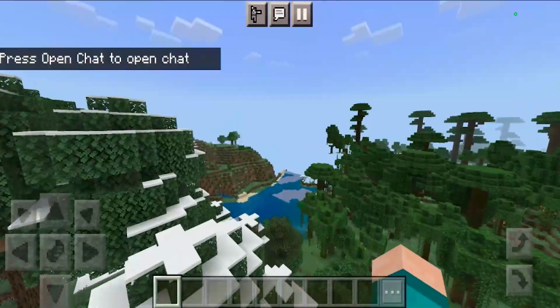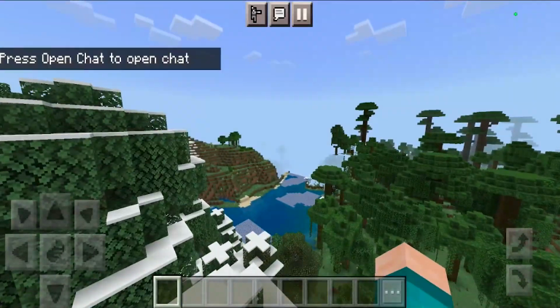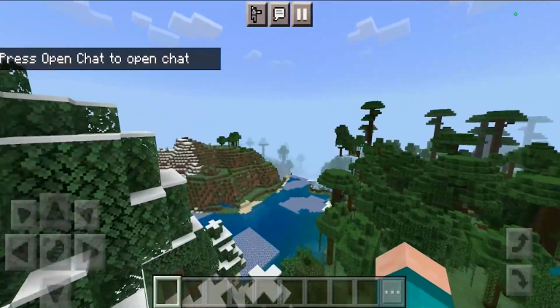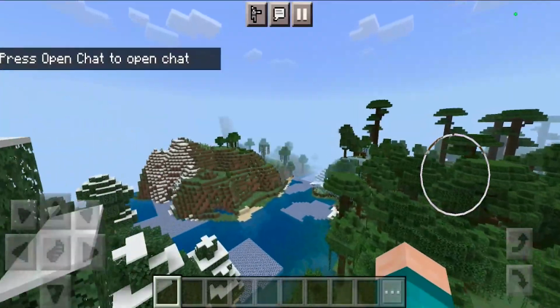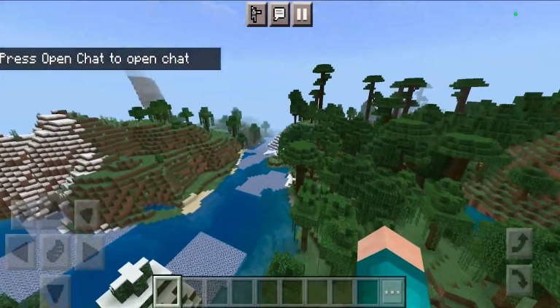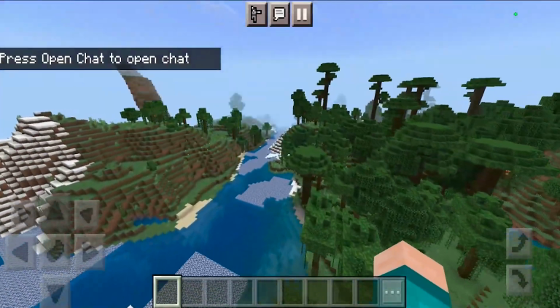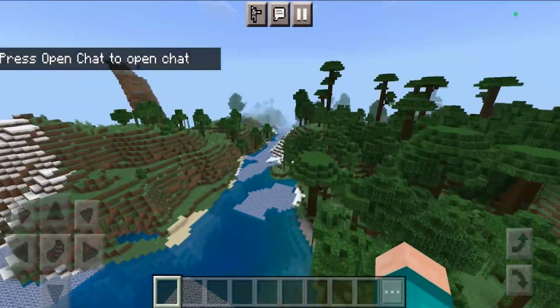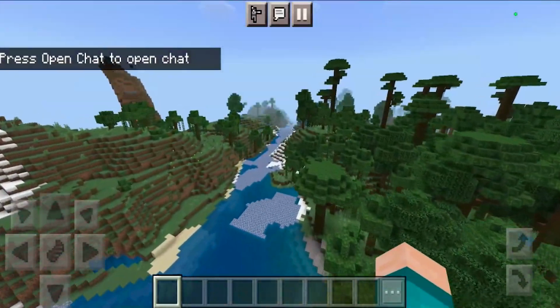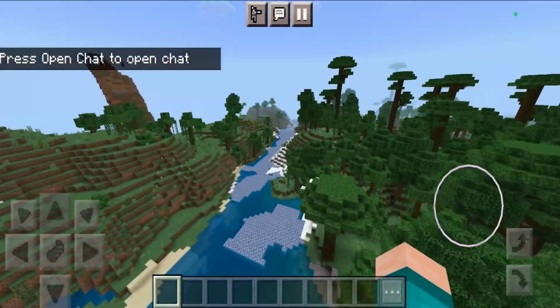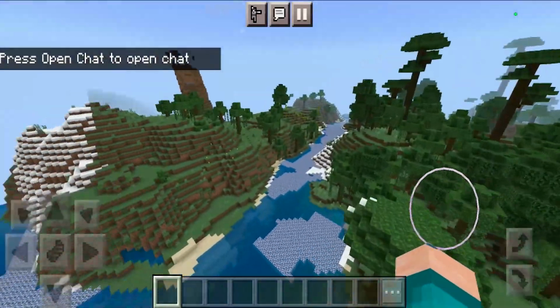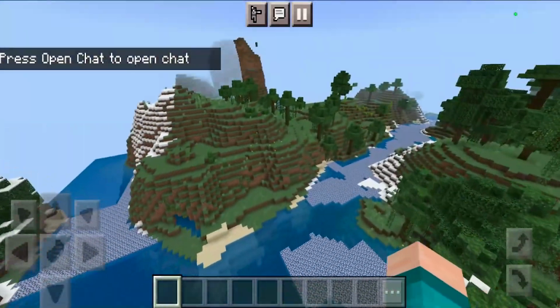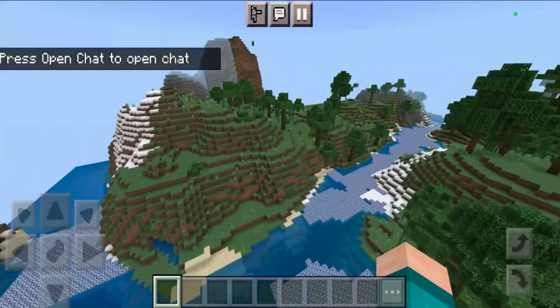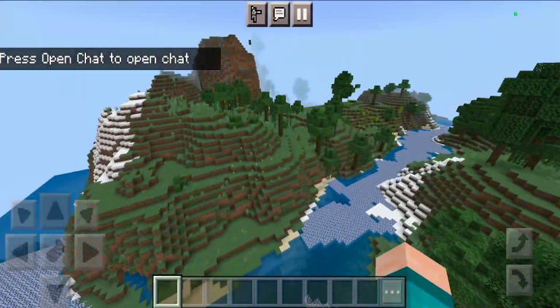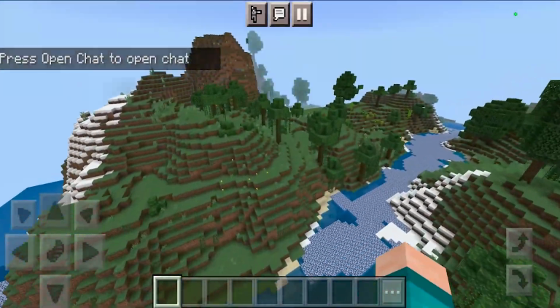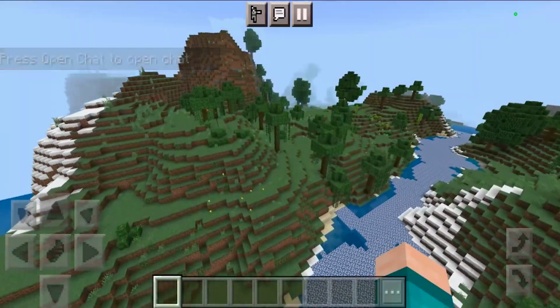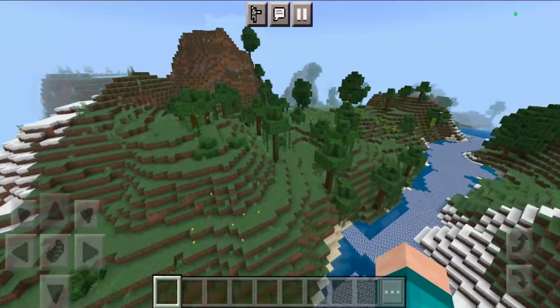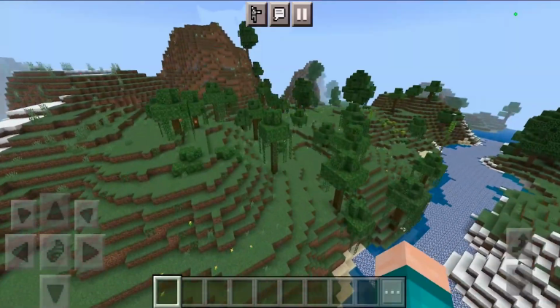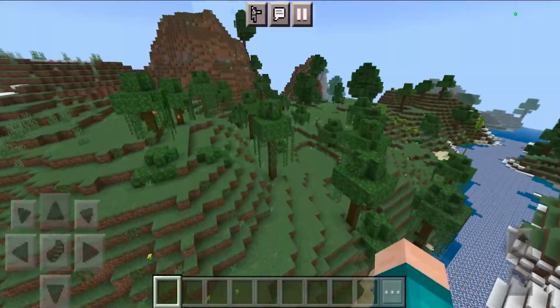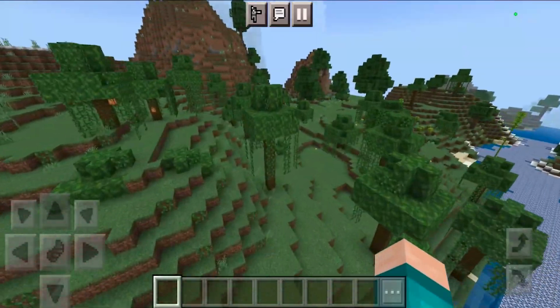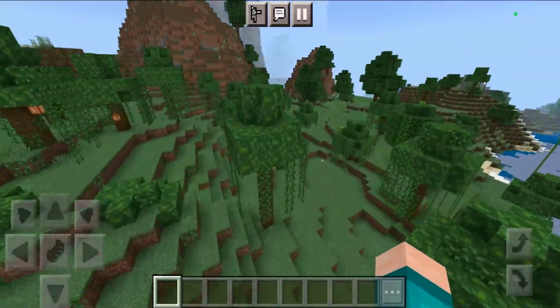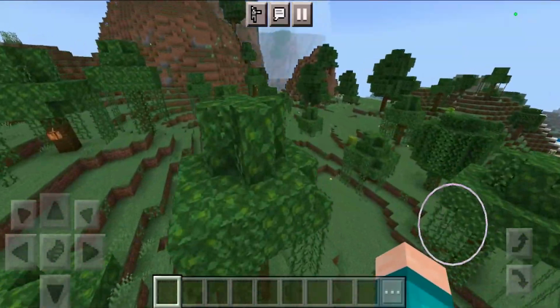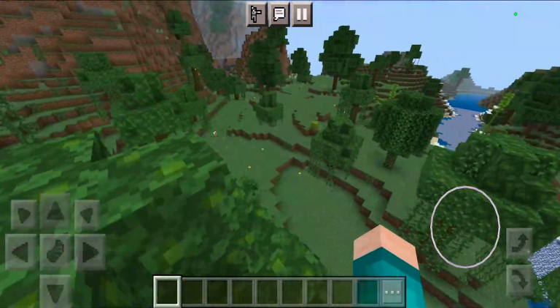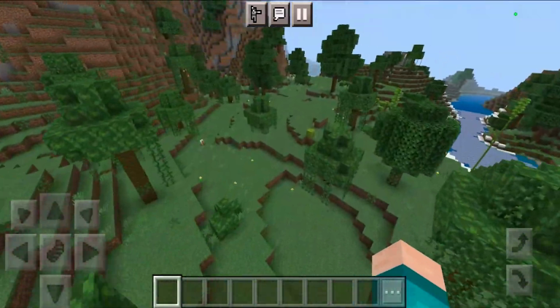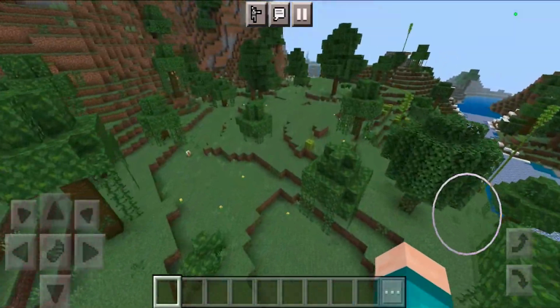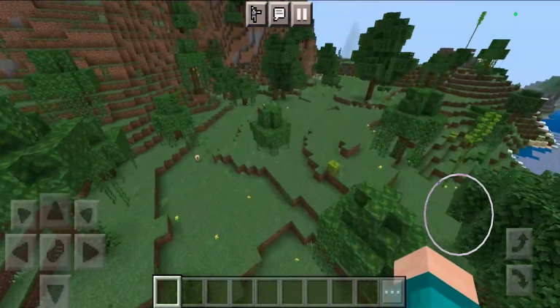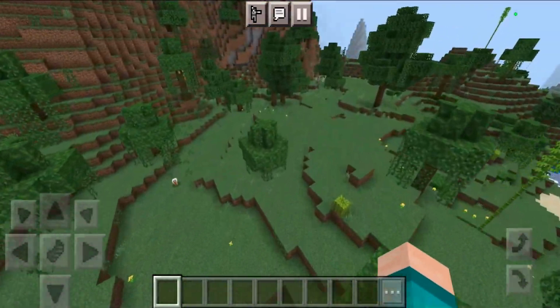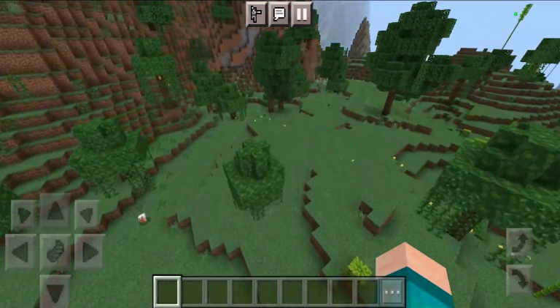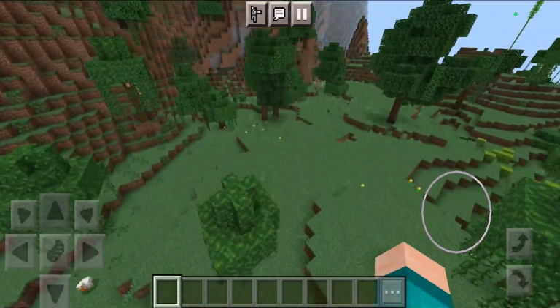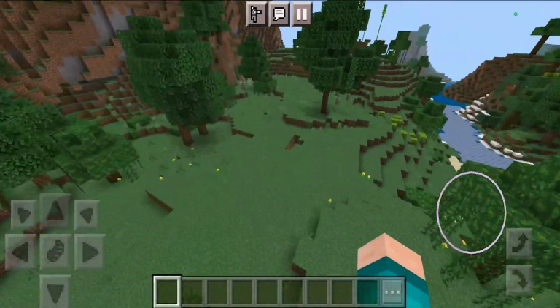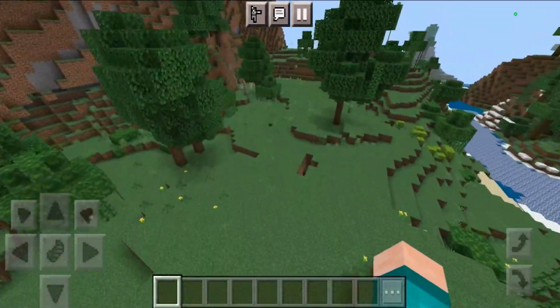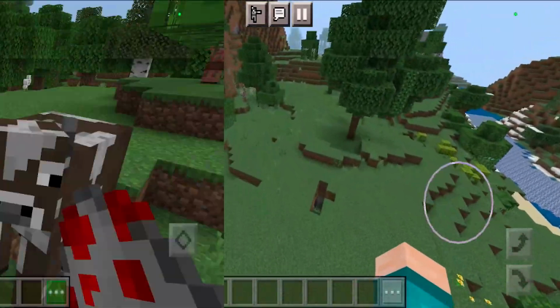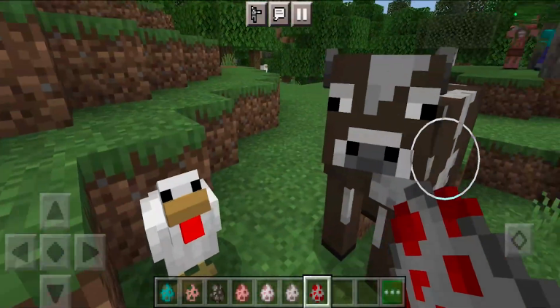And here's how the spring season looks. It's basically the same as vanilla Minecraft except we do have slightly brighter colors.